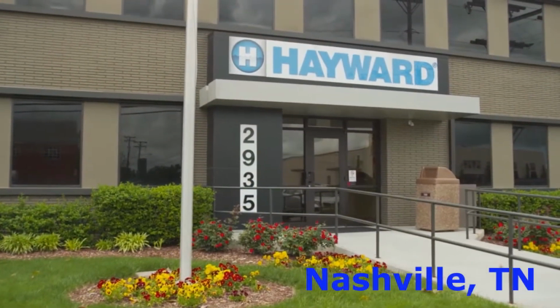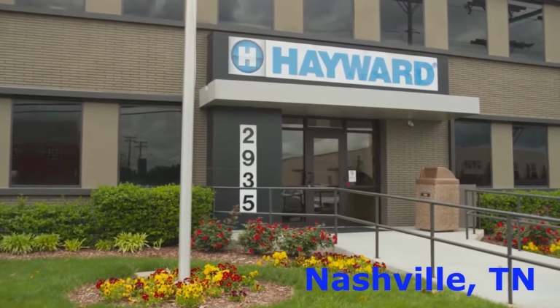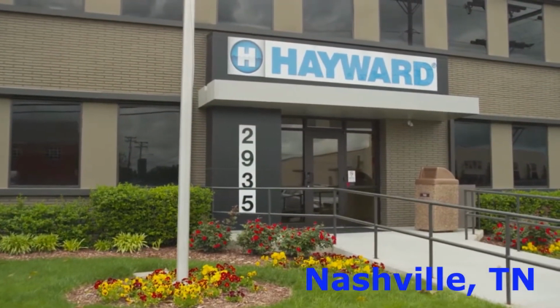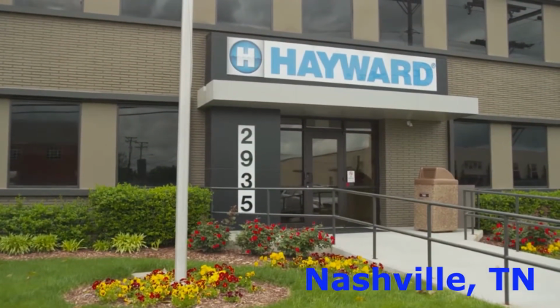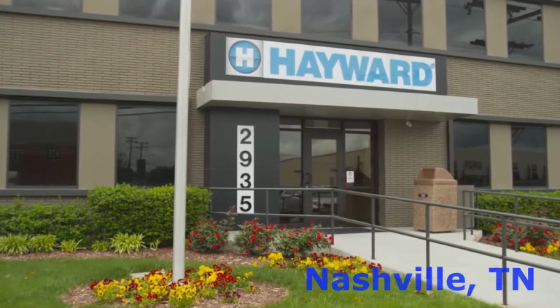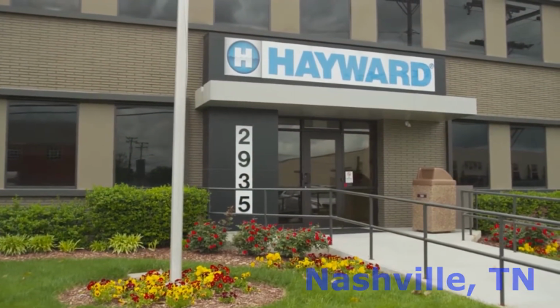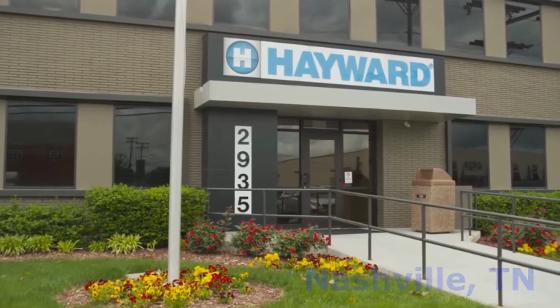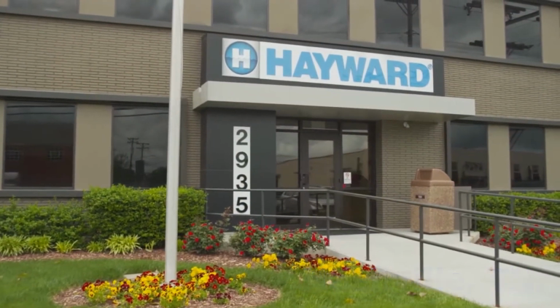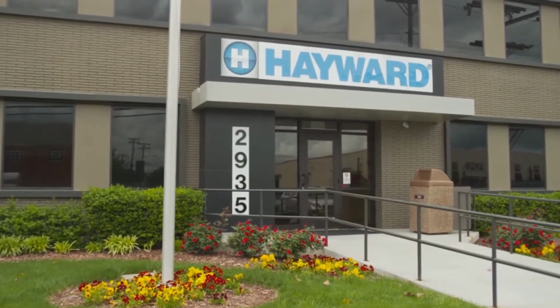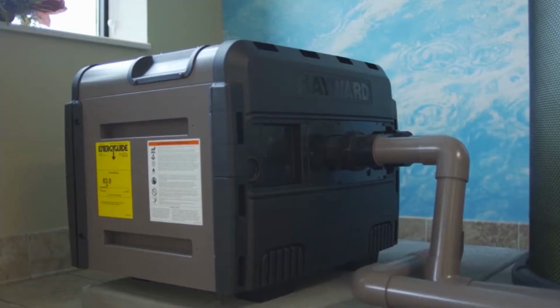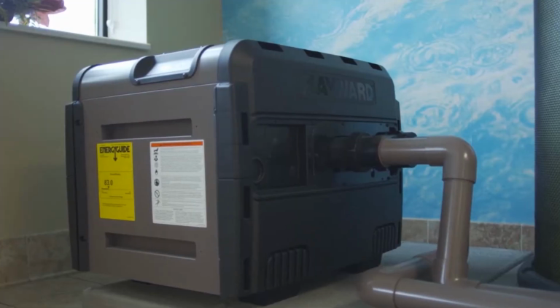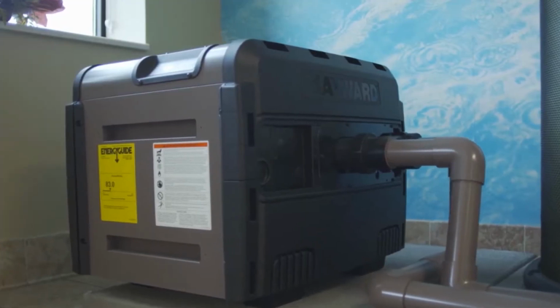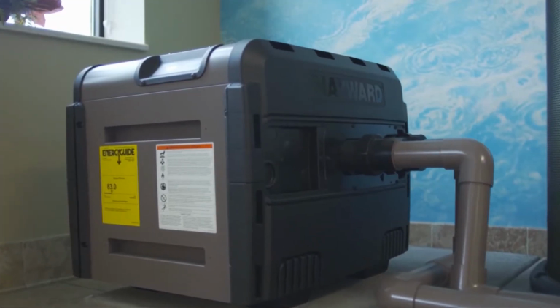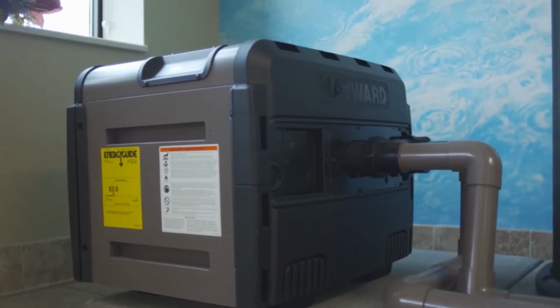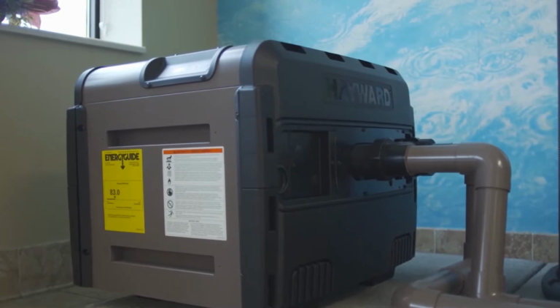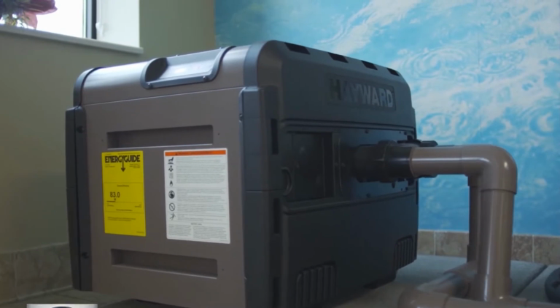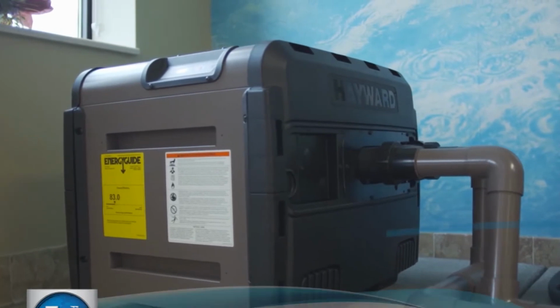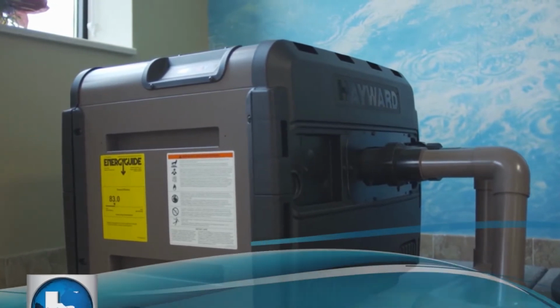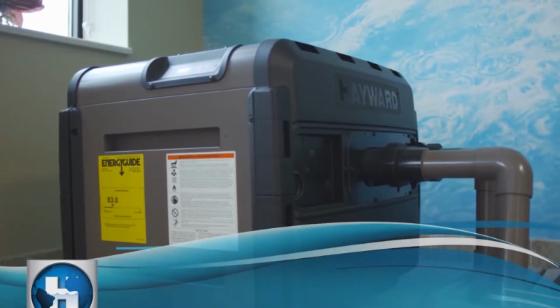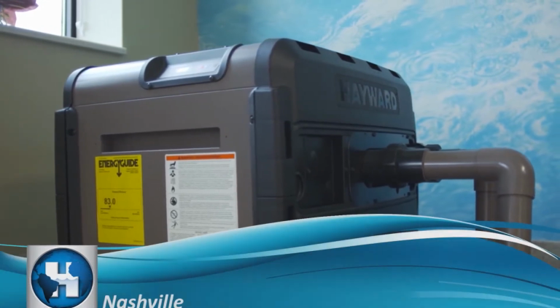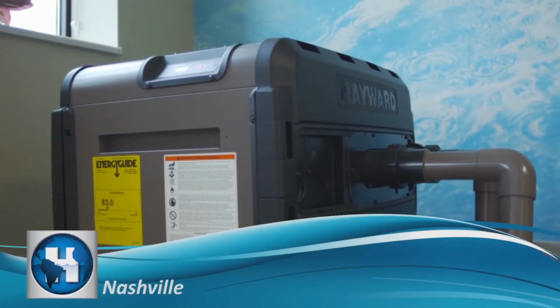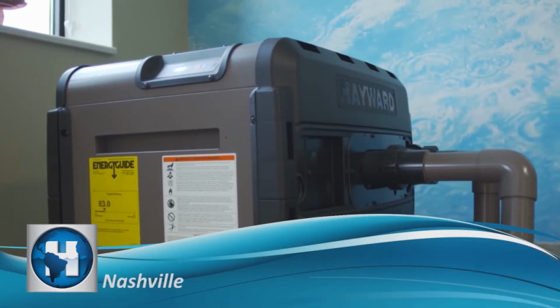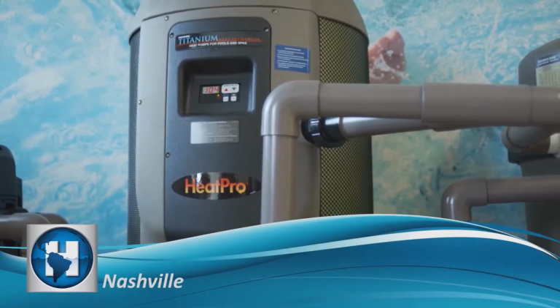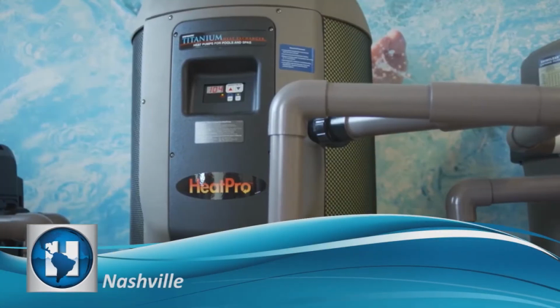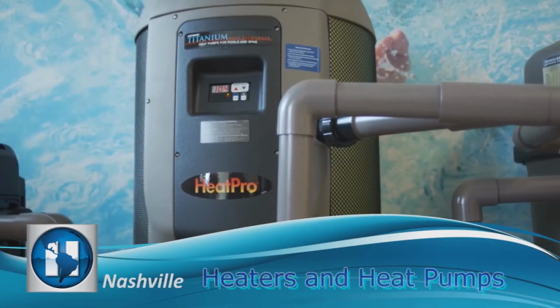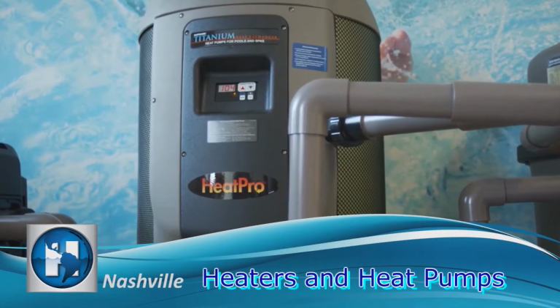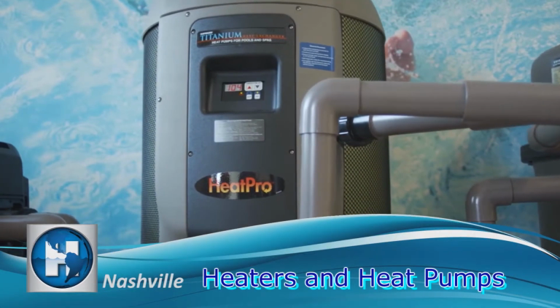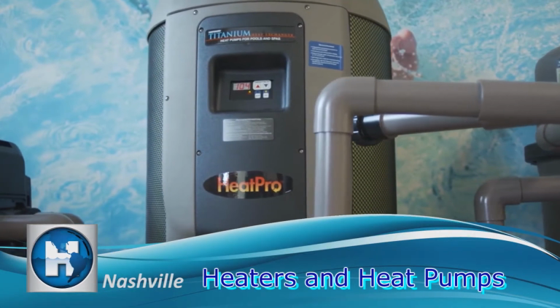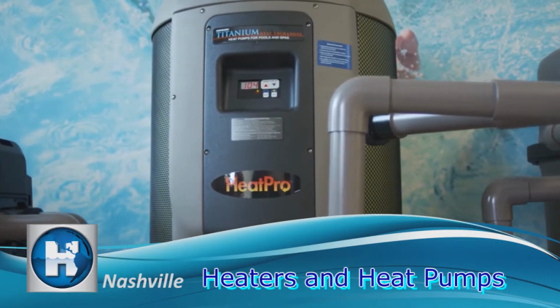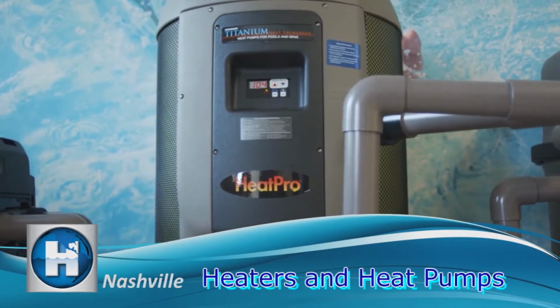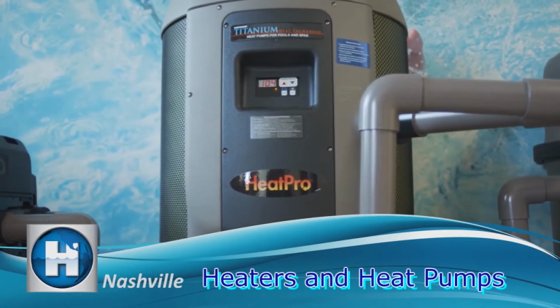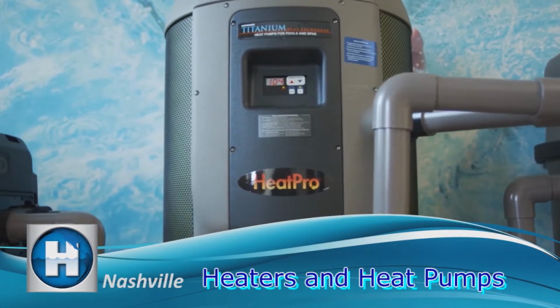Over 100,000 square feet are dedicated to the production of heating products in Nashville to keep our customers swimming year-round.